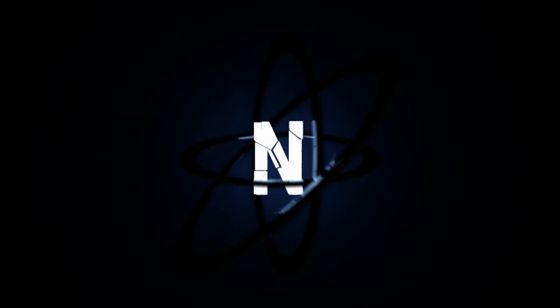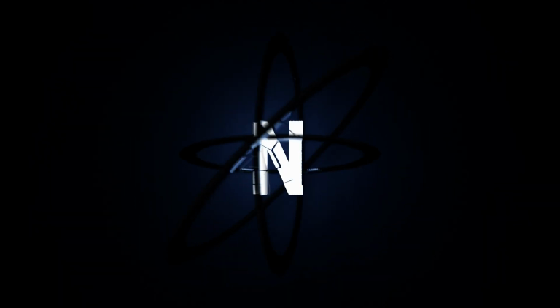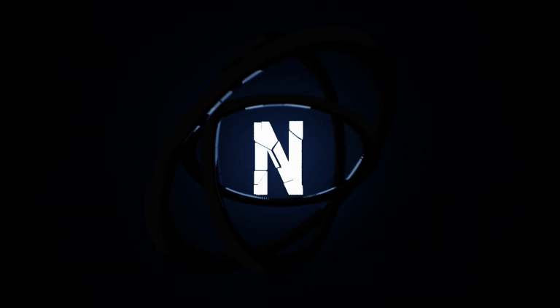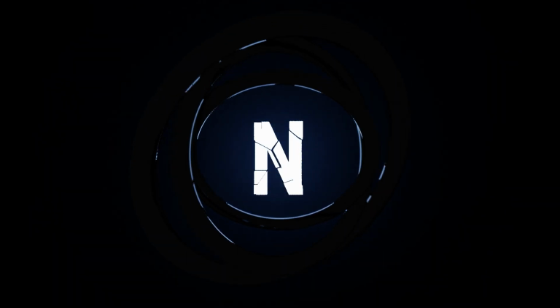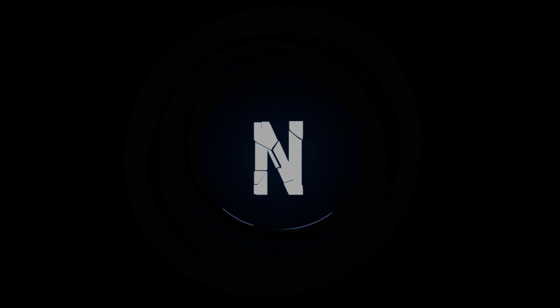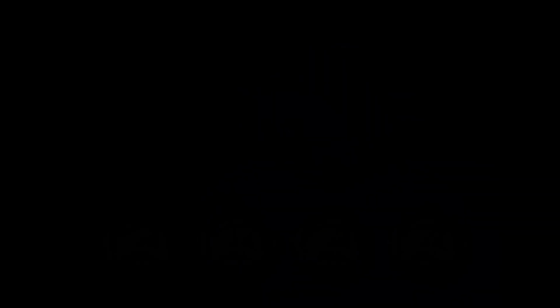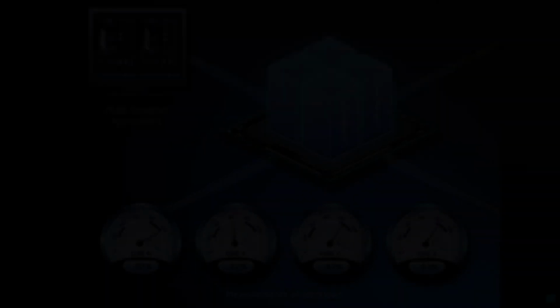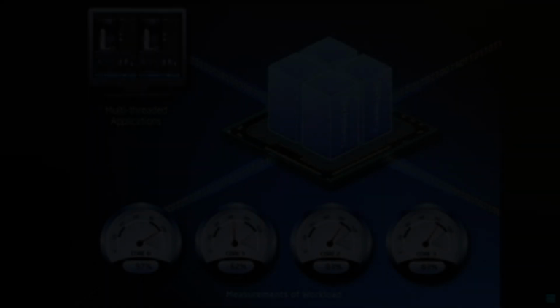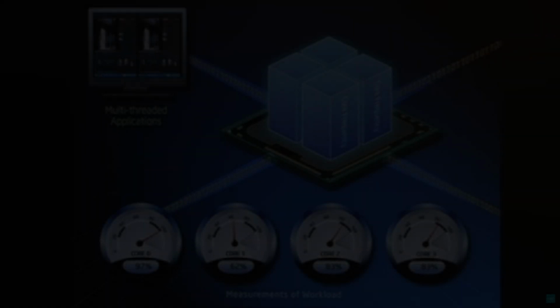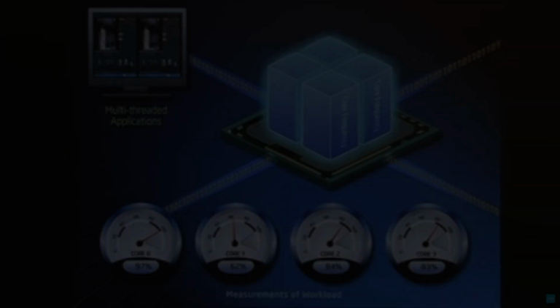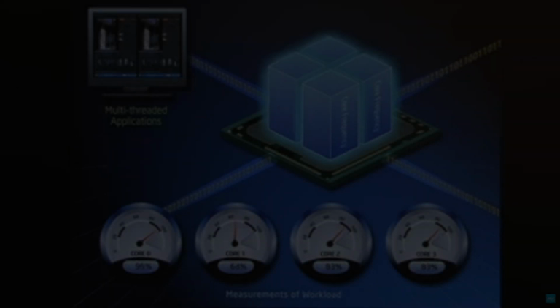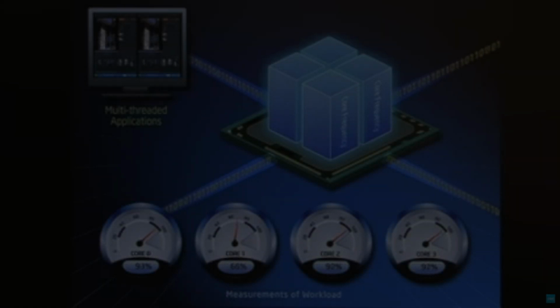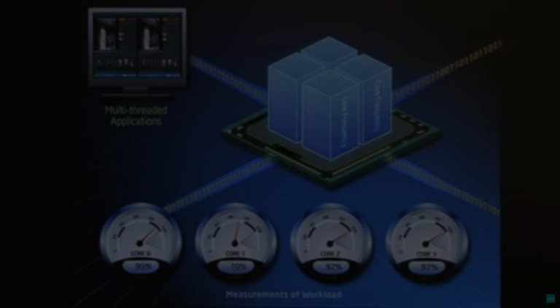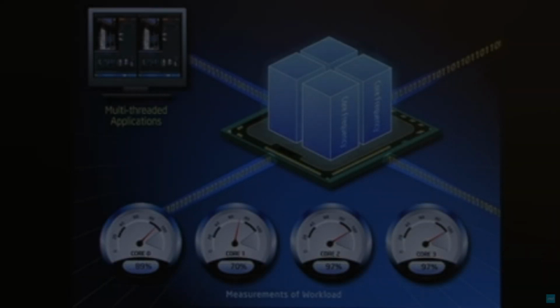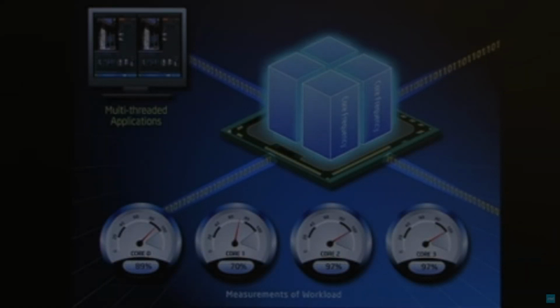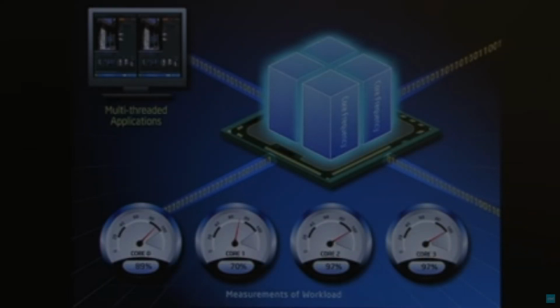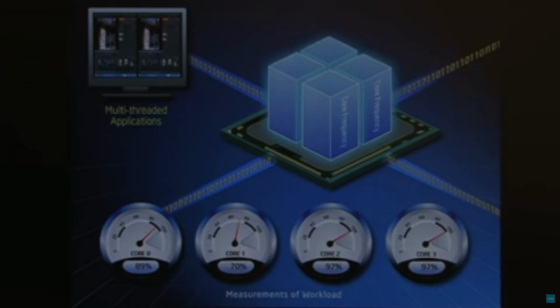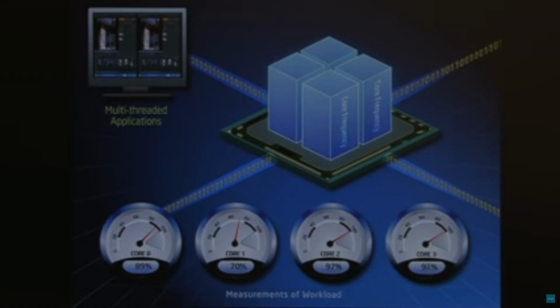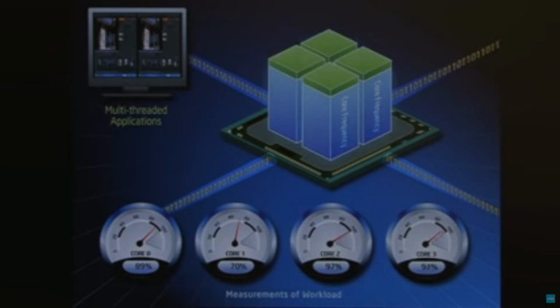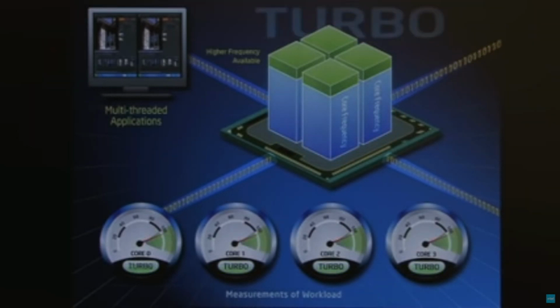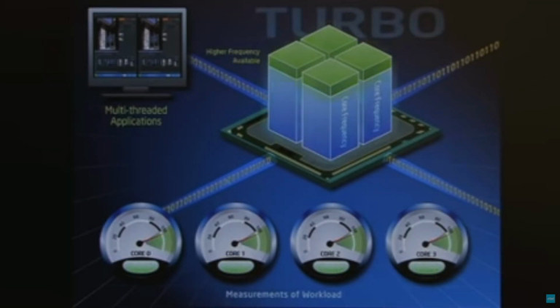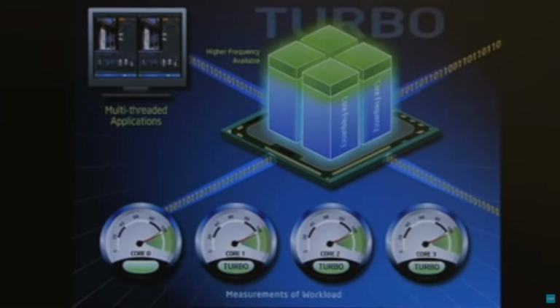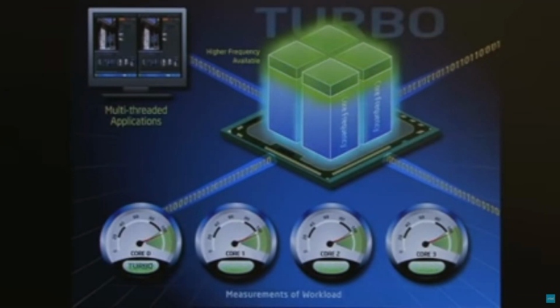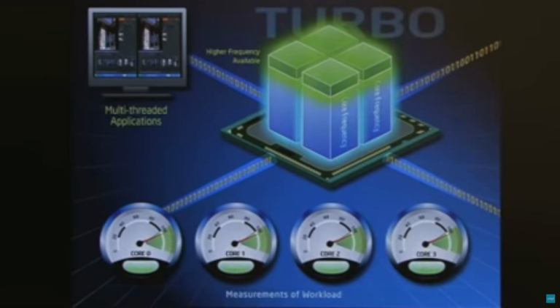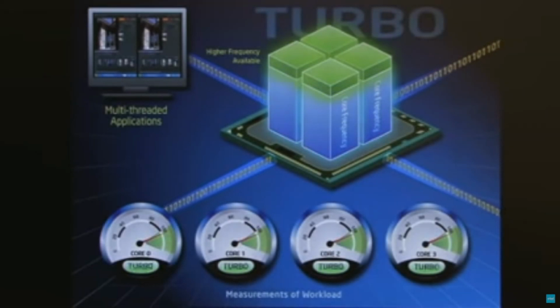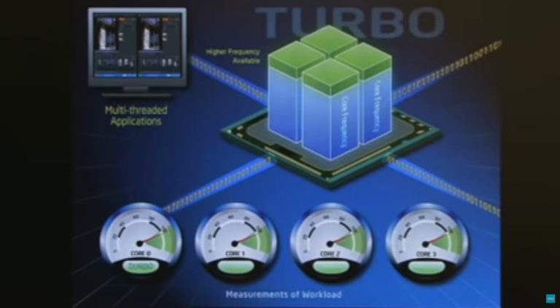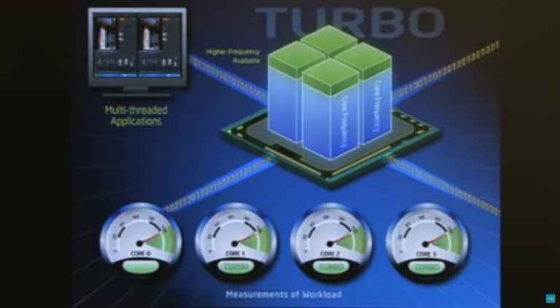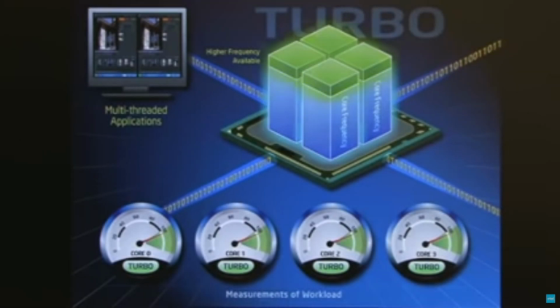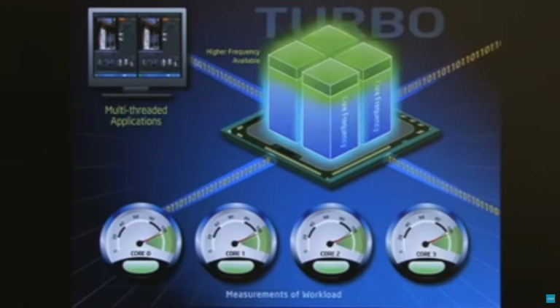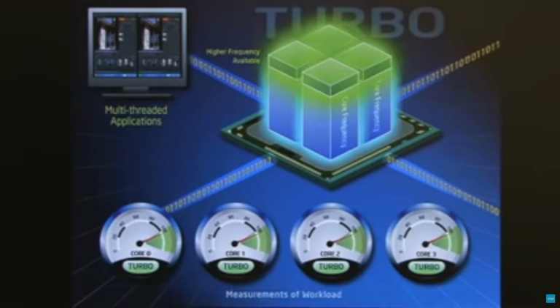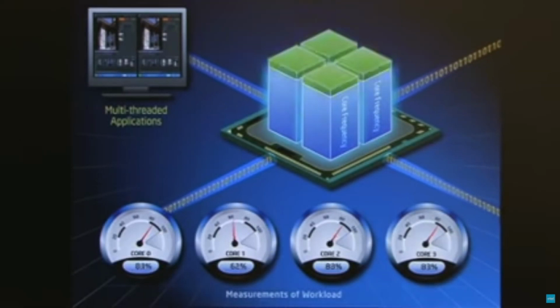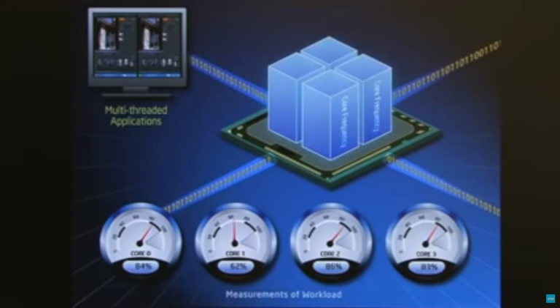Hi guys, welcome back. In today's video, we are back to Intel's first generation of the i7 processor.